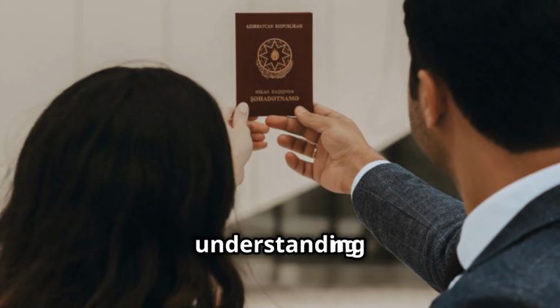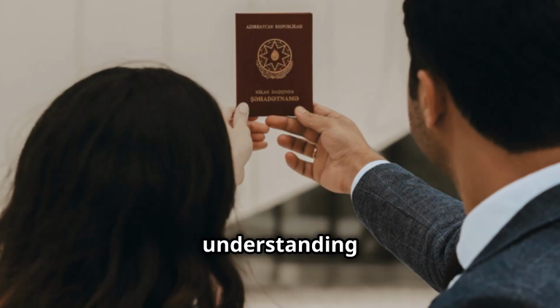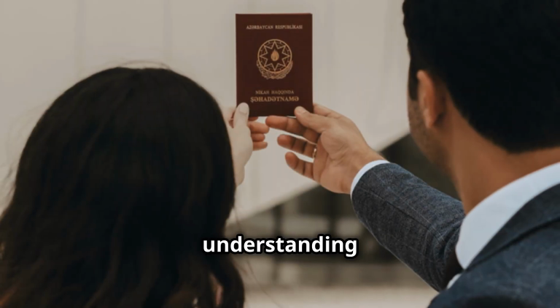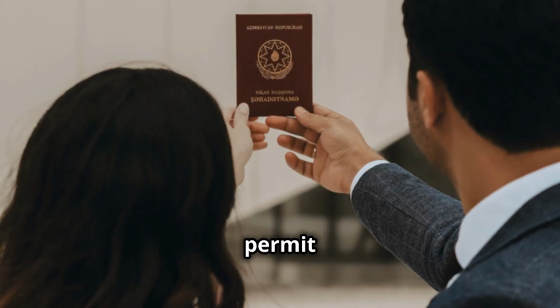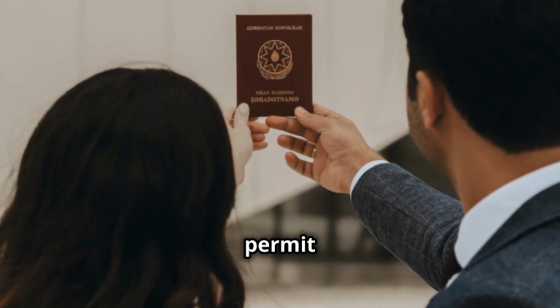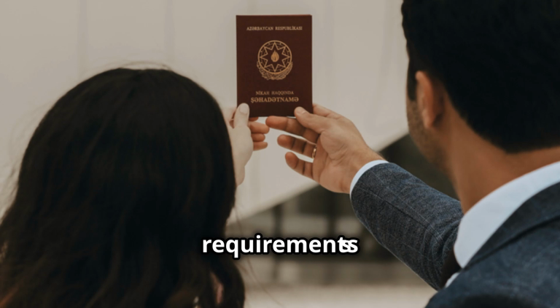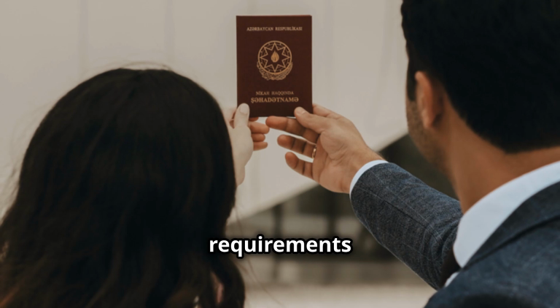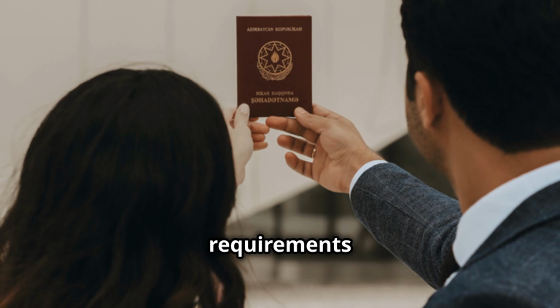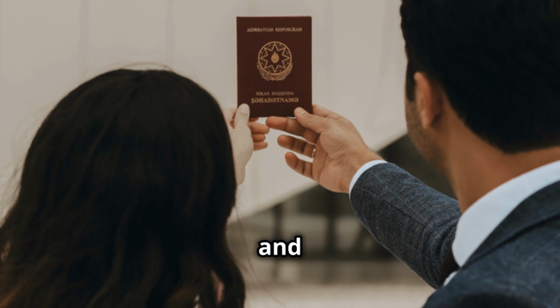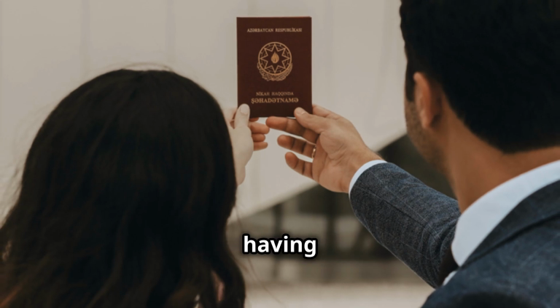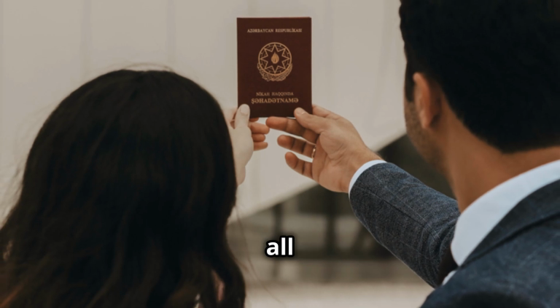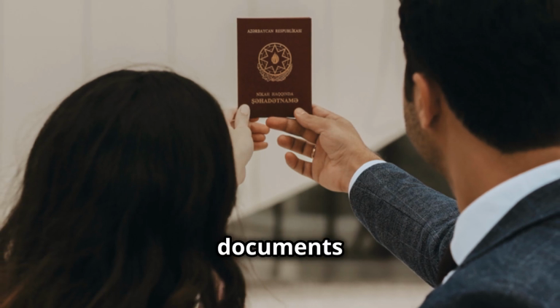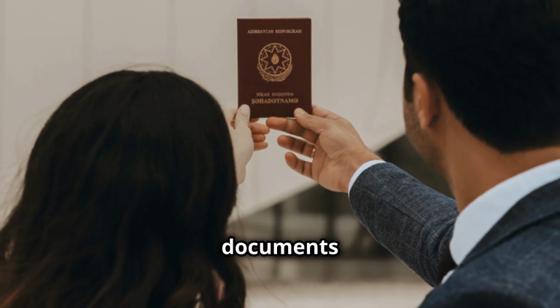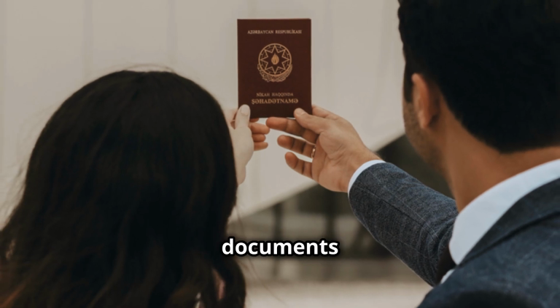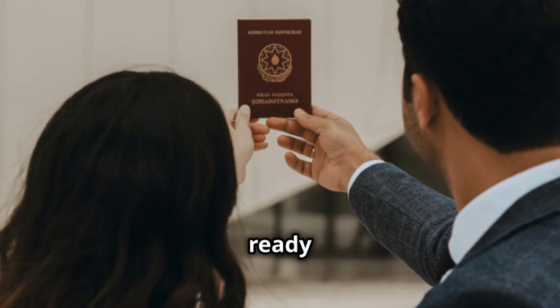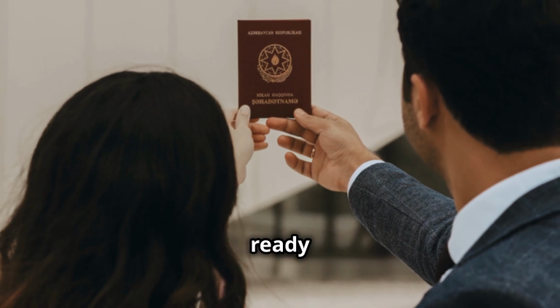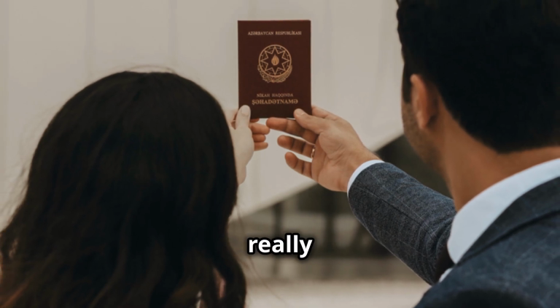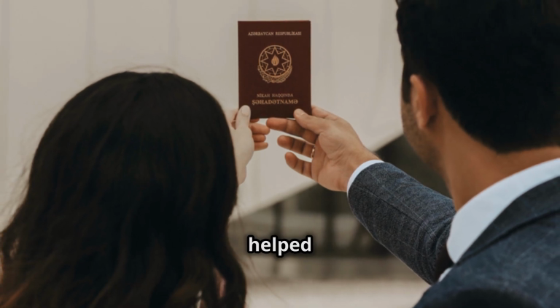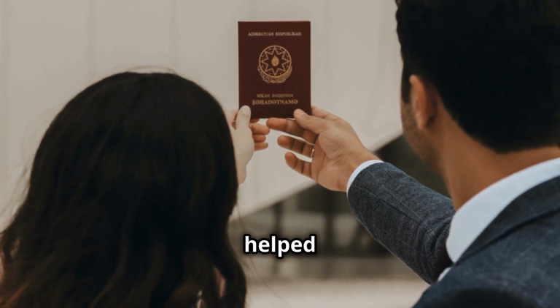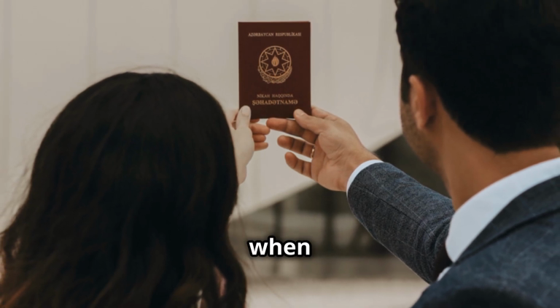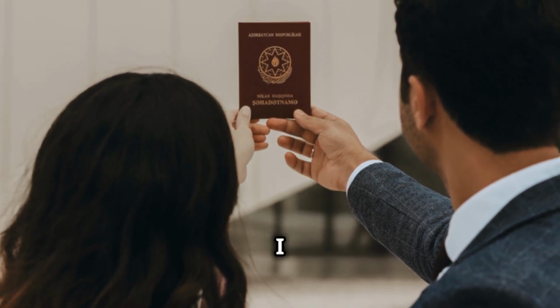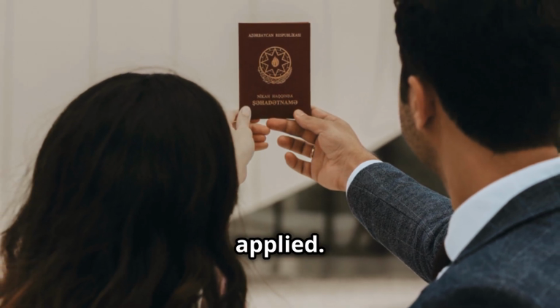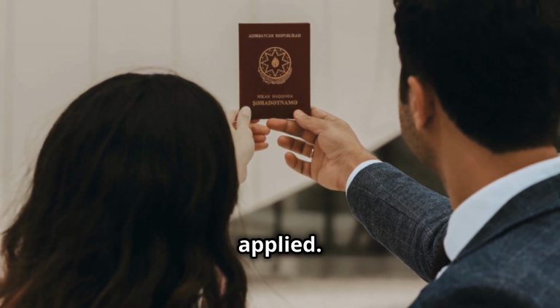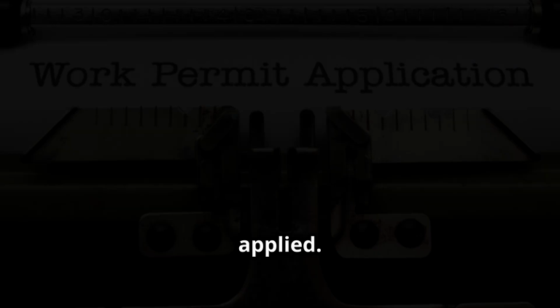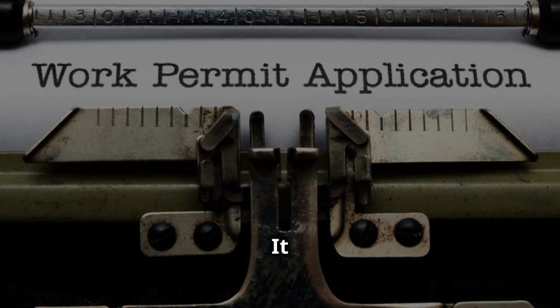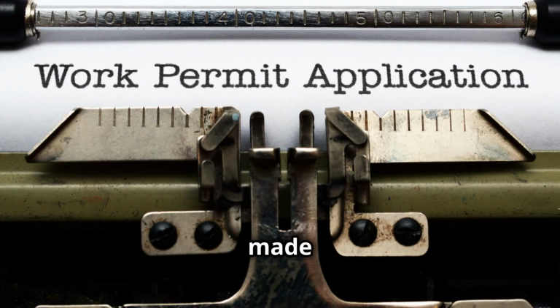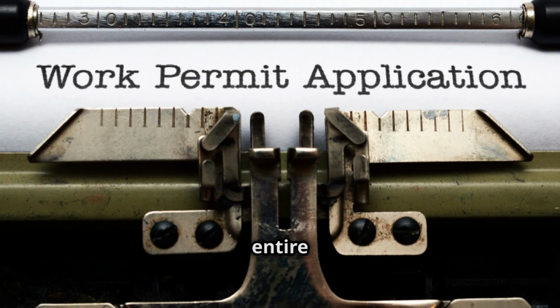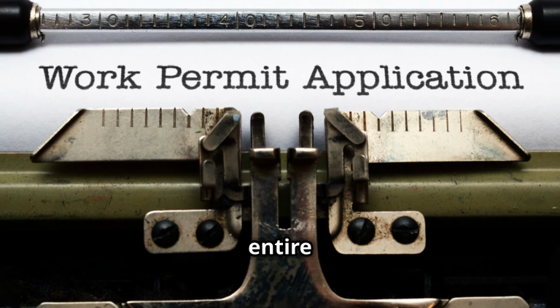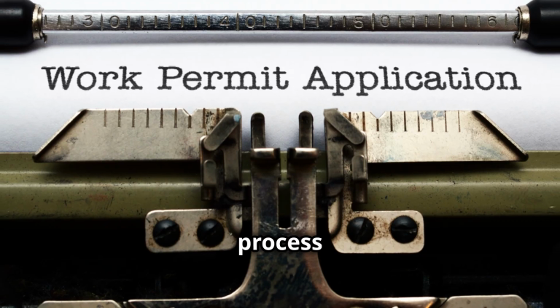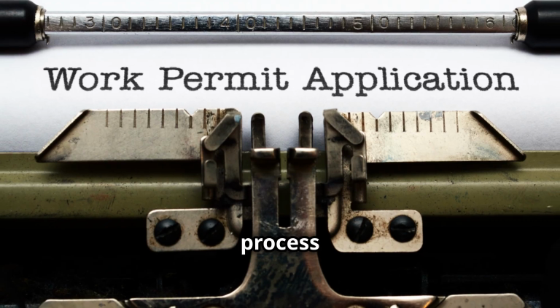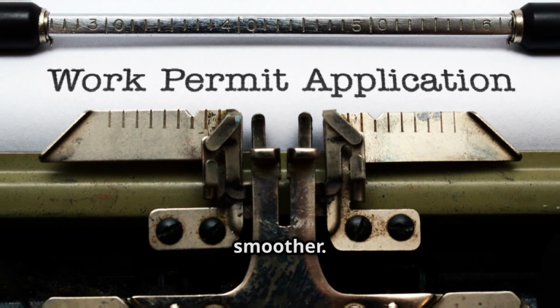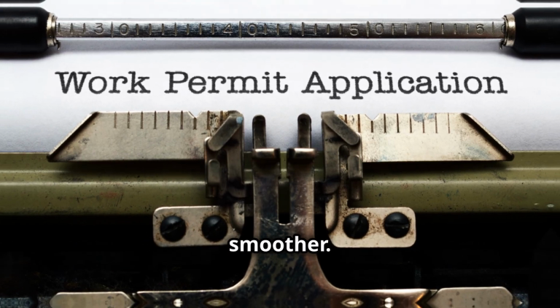Understanding the permit requirements and having all the documents ready really helped when I applied. It made the entire process smoother.